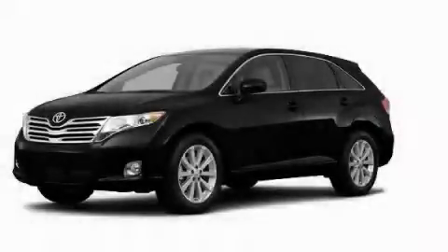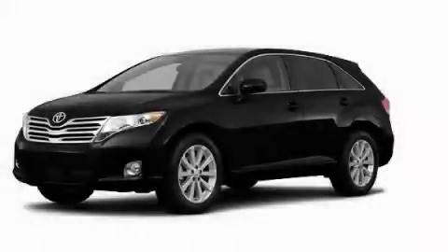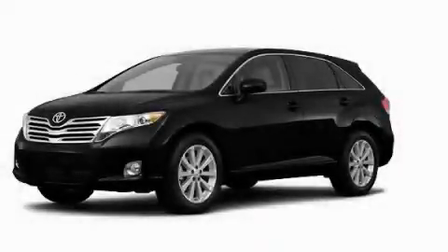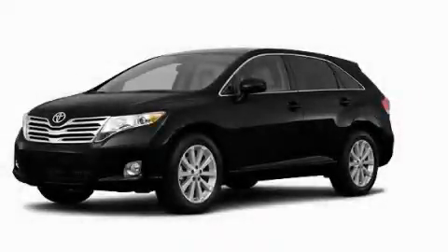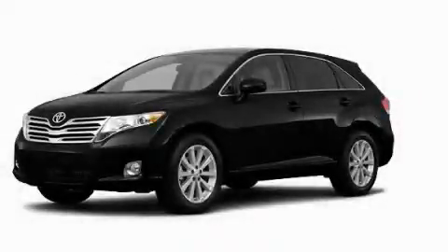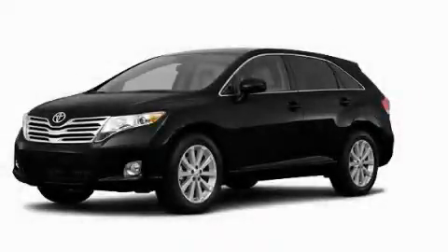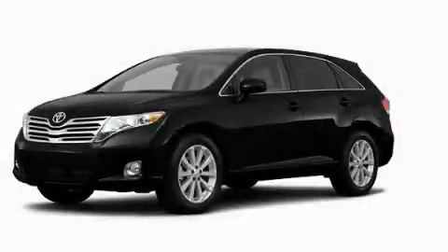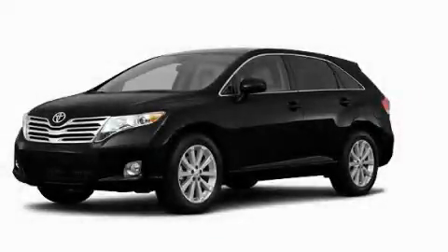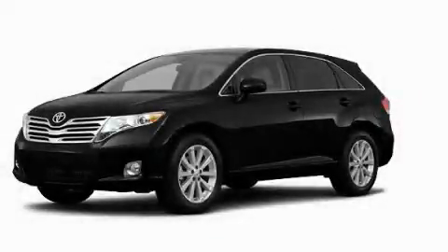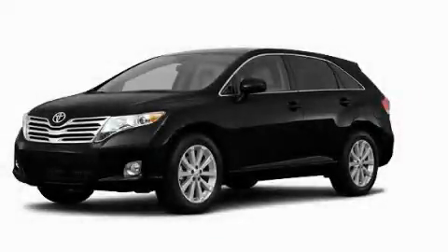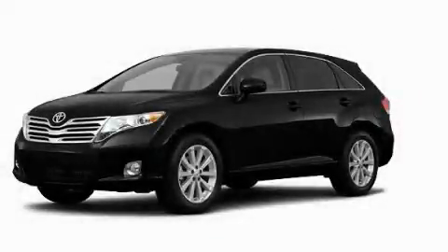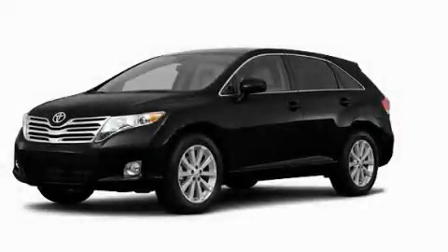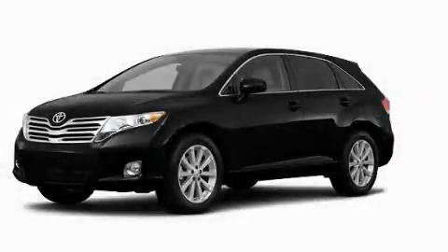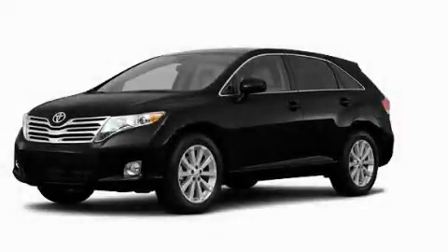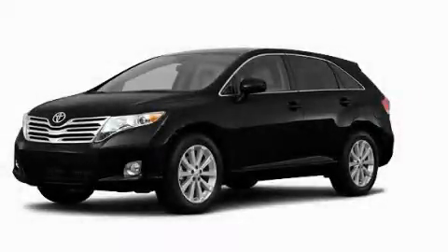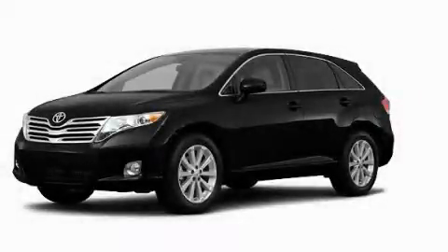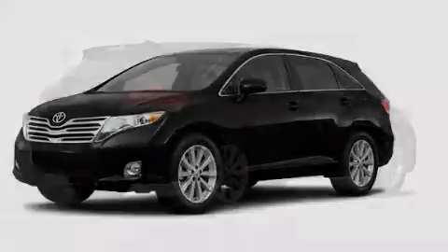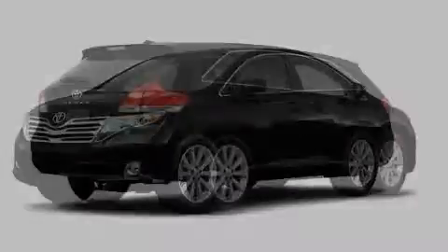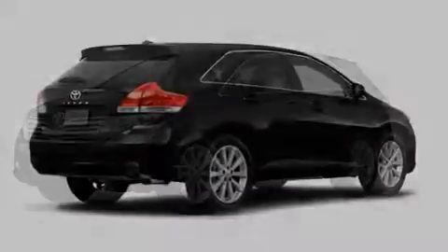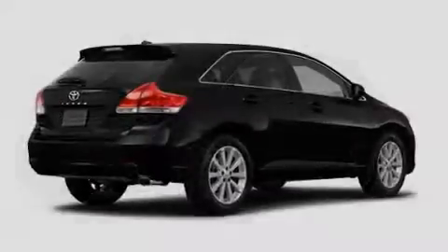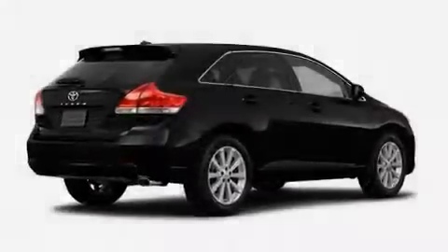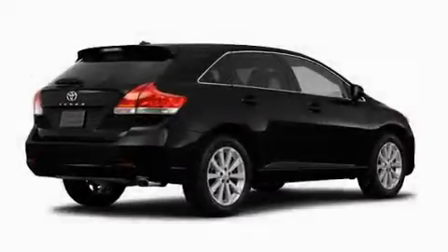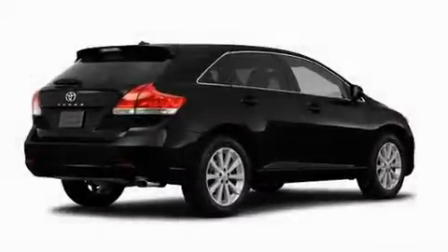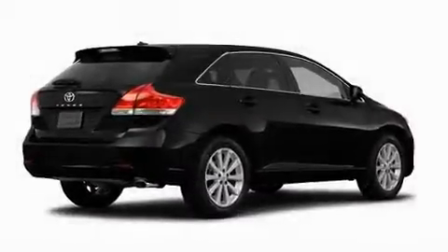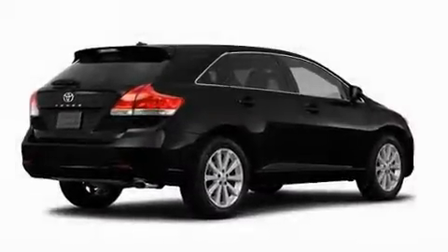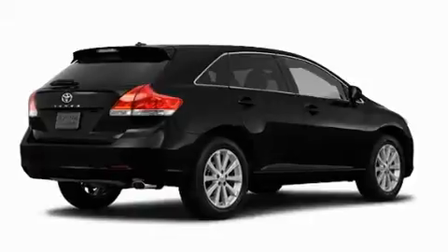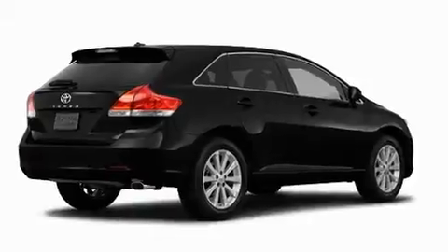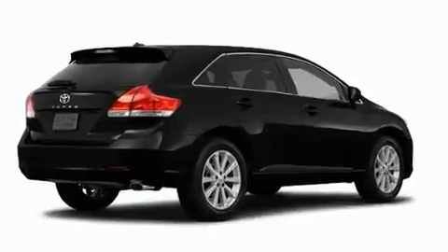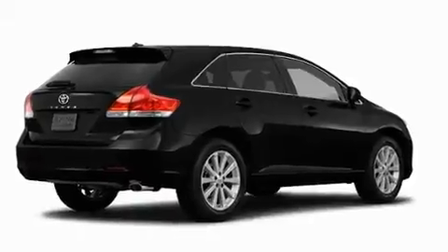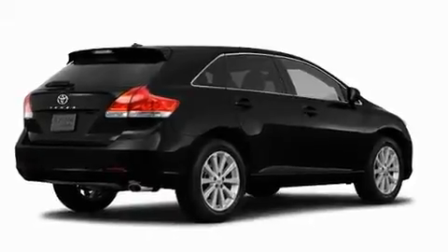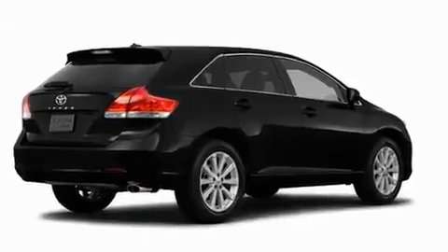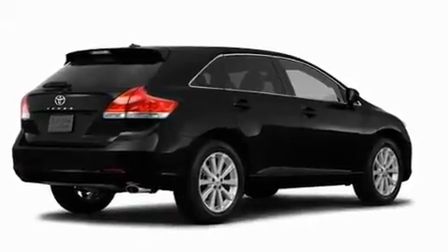This is a brand new 2011 Toyota Venza, a car-like ride with space like an SUV.